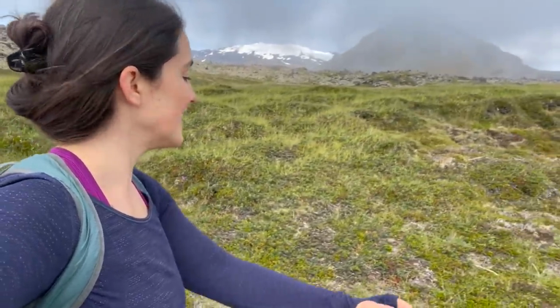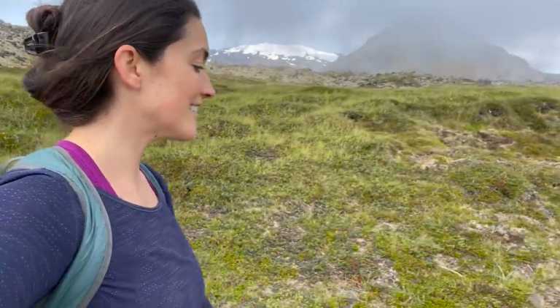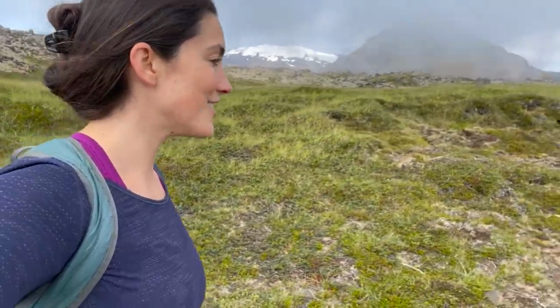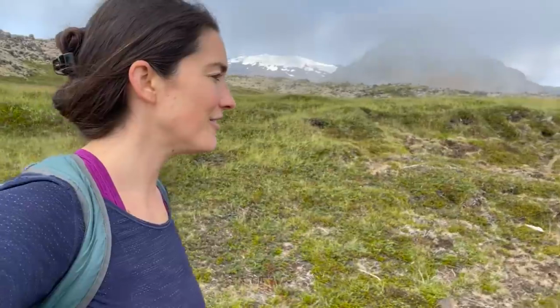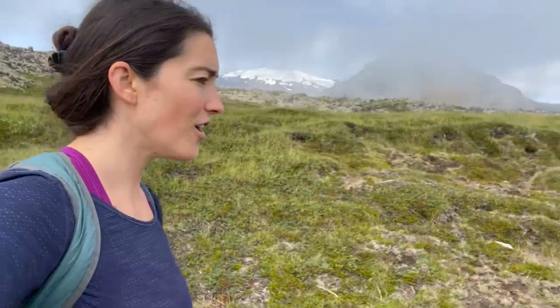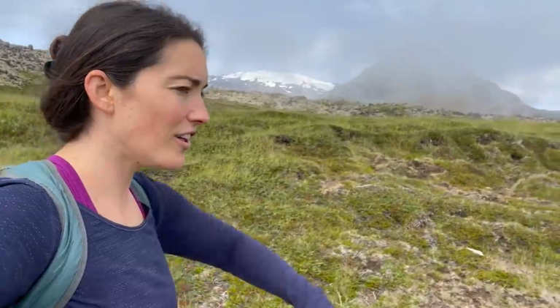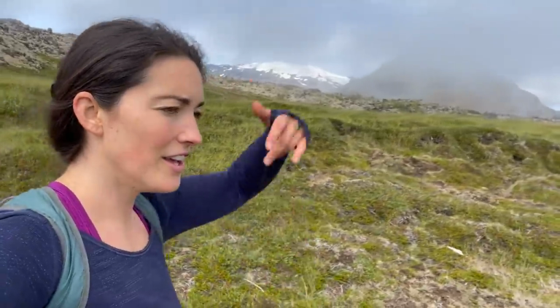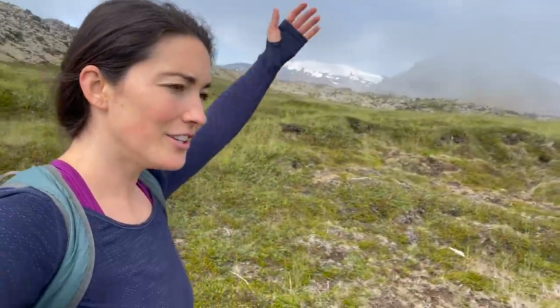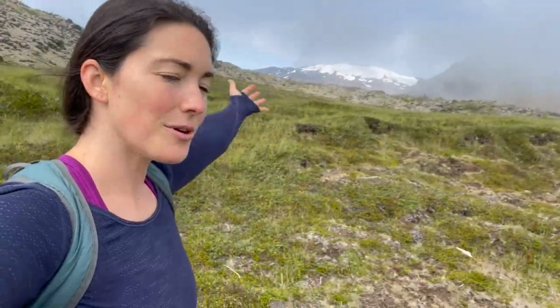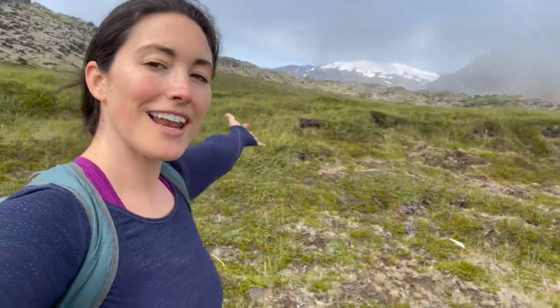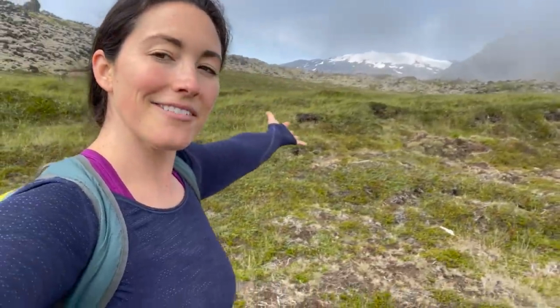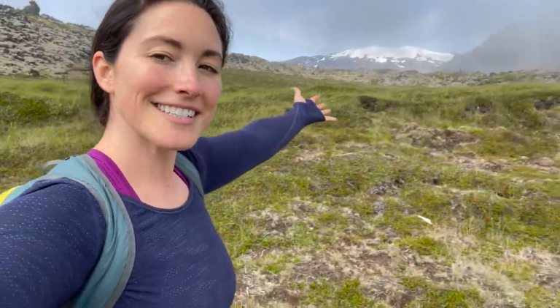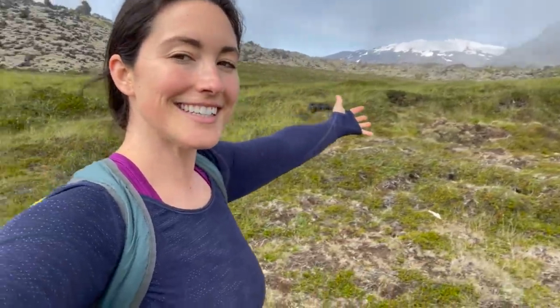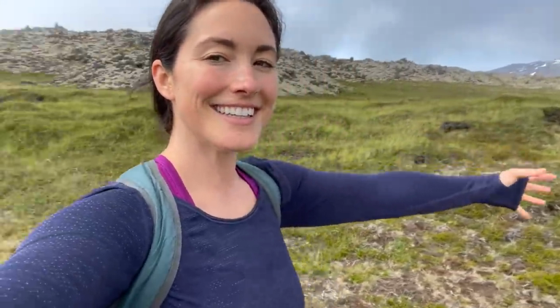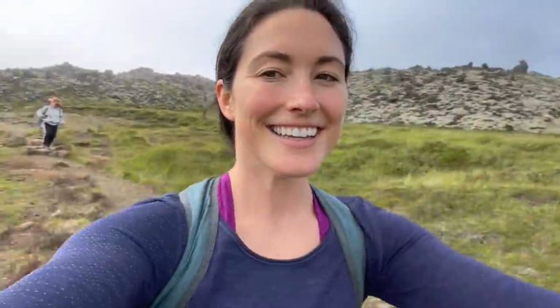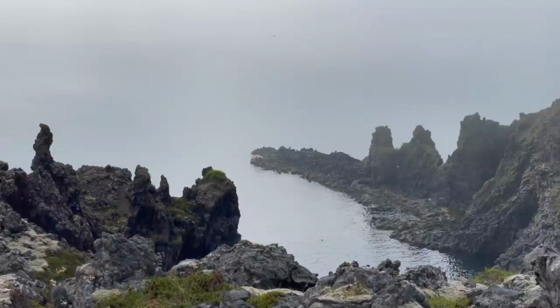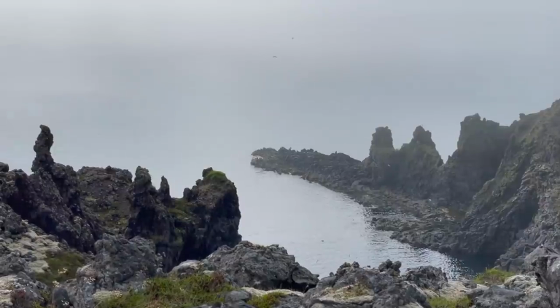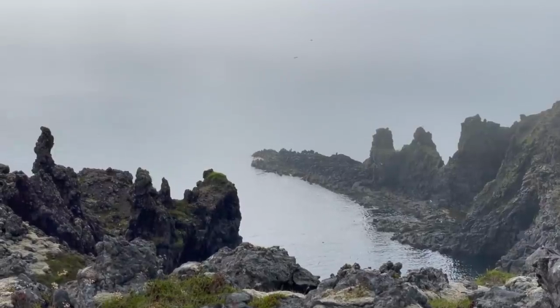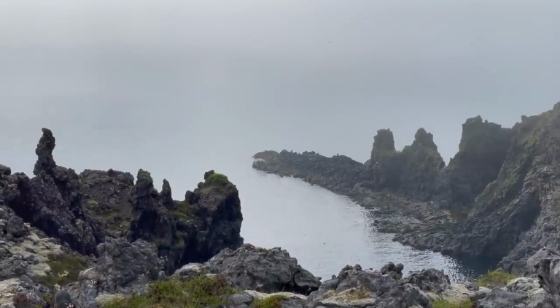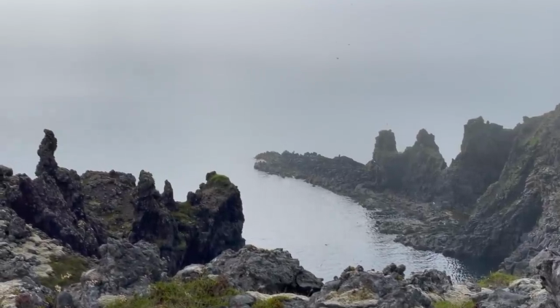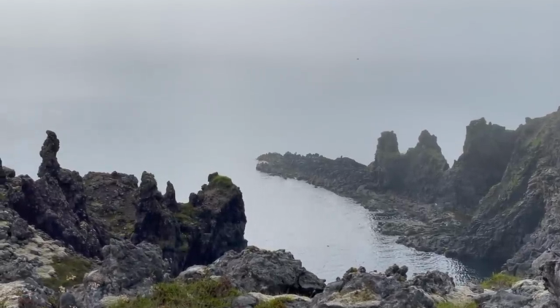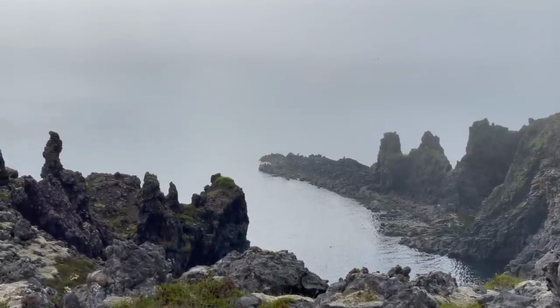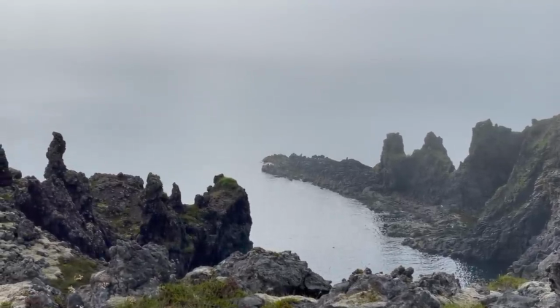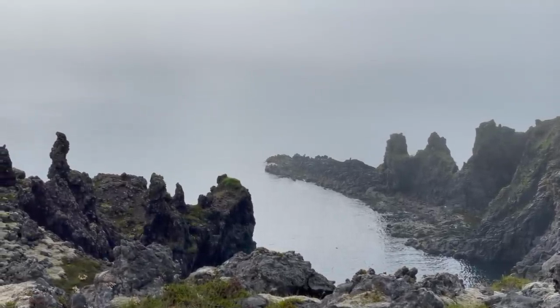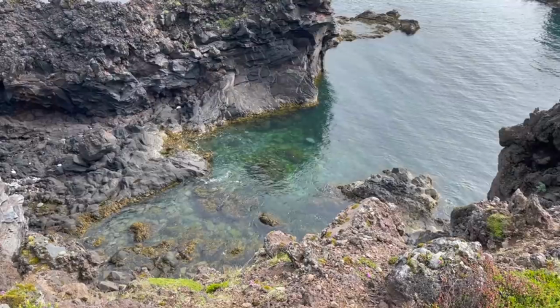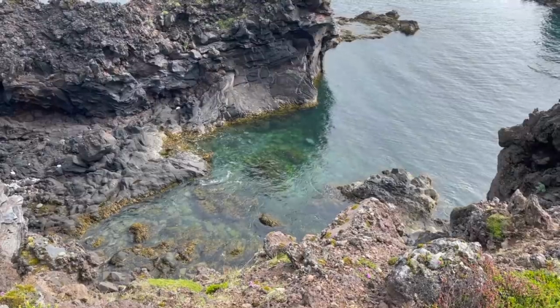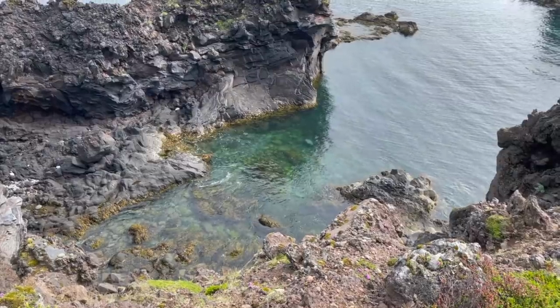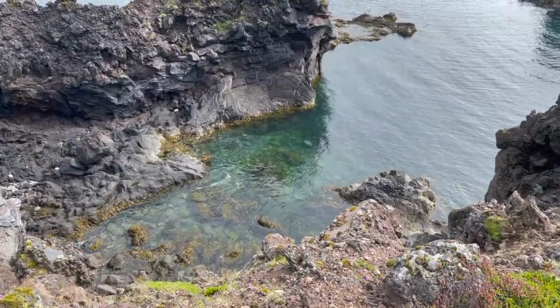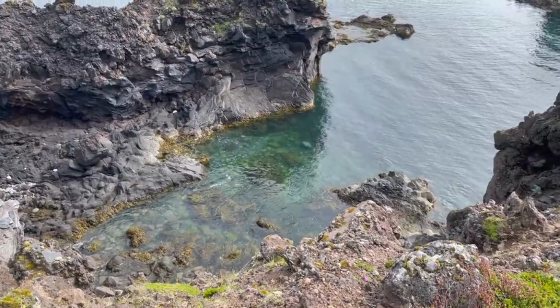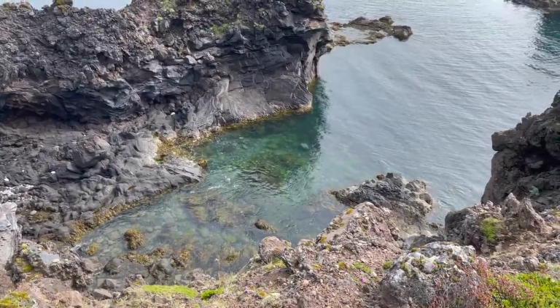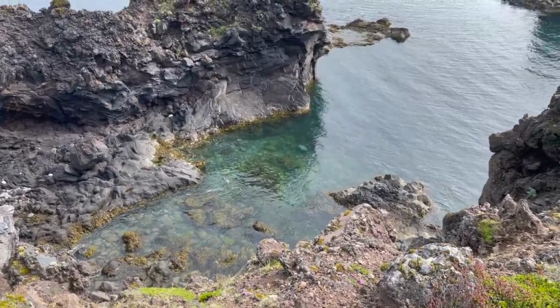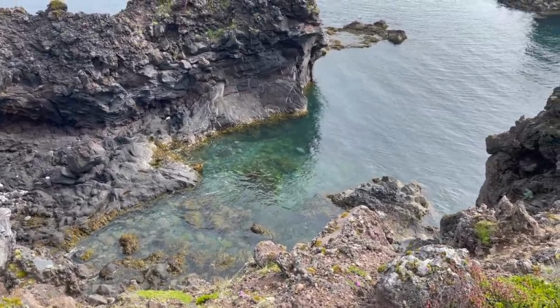Falls to our left, amazing rock formations and coastline to our right — a truly spectacular hike.